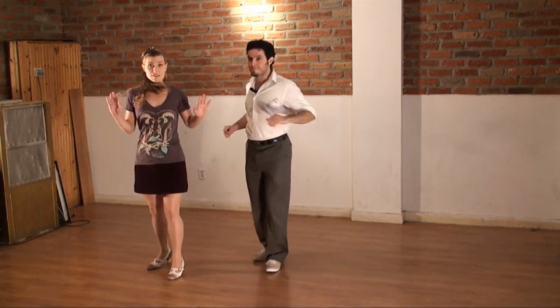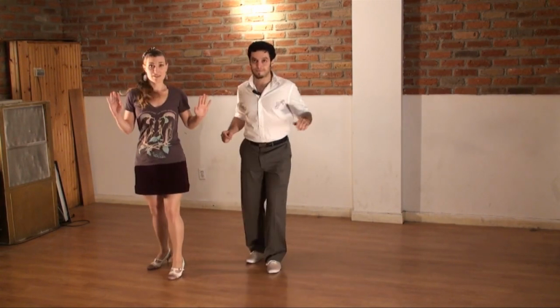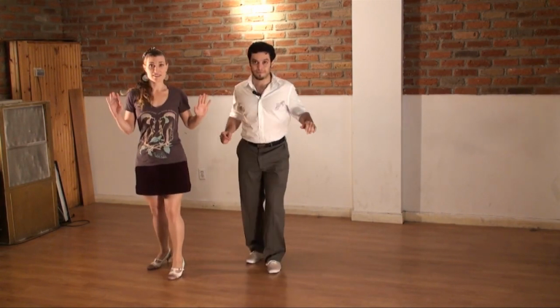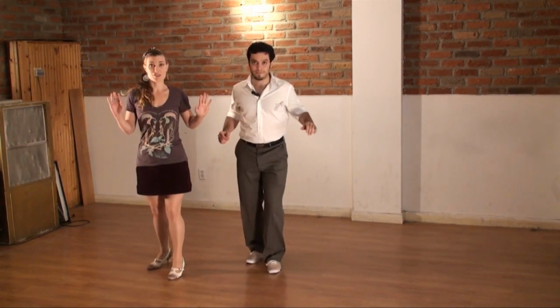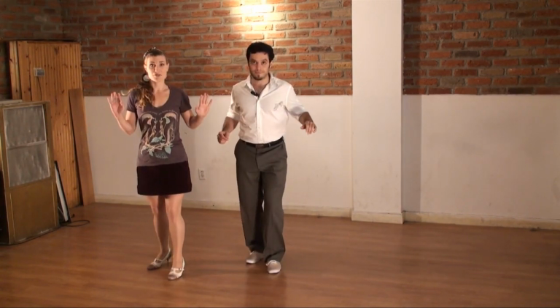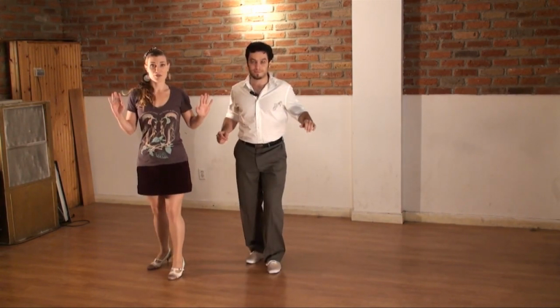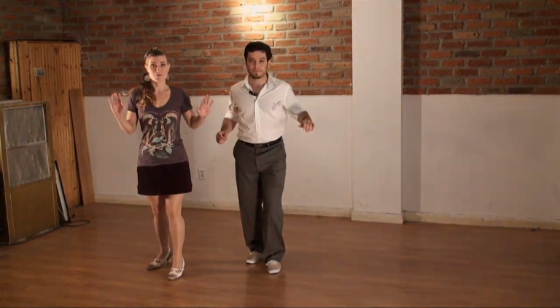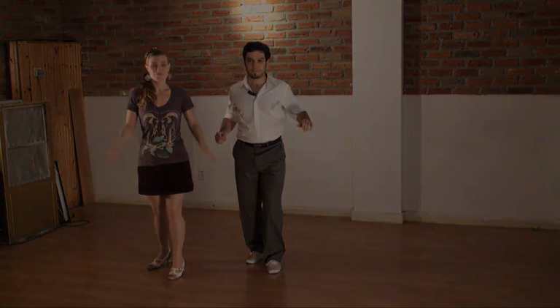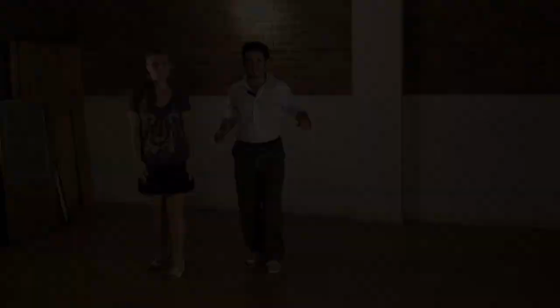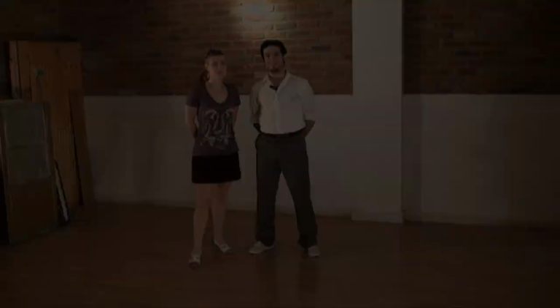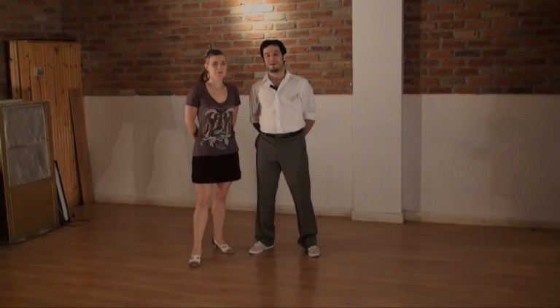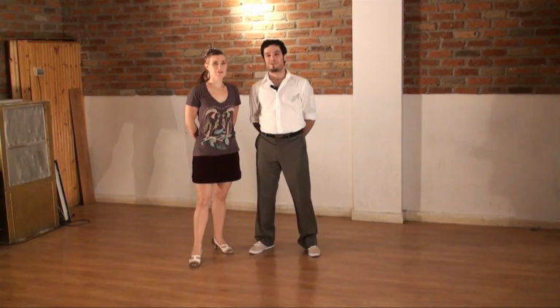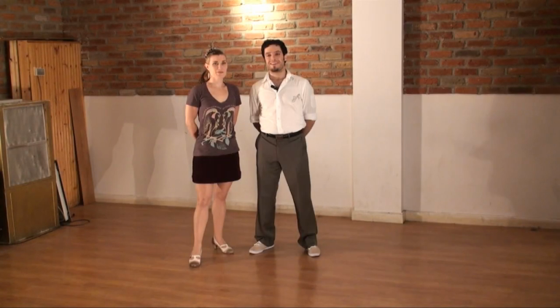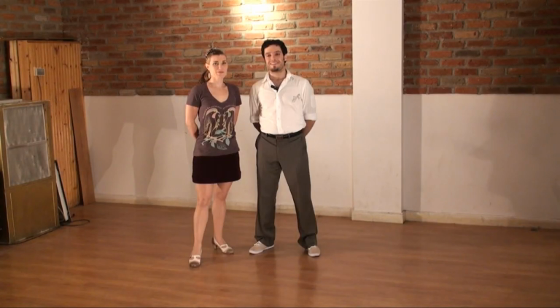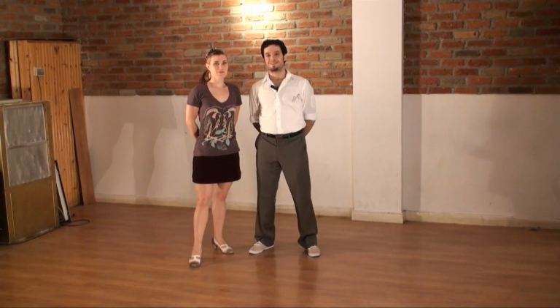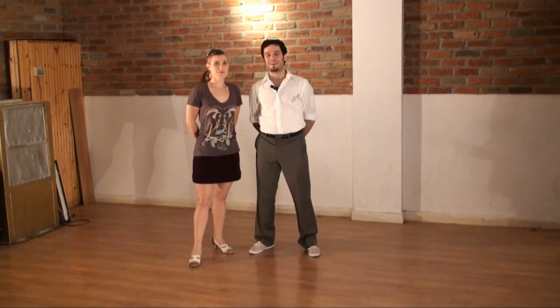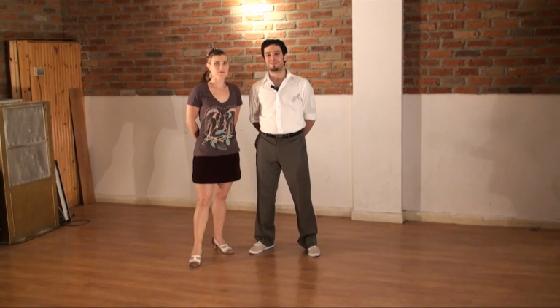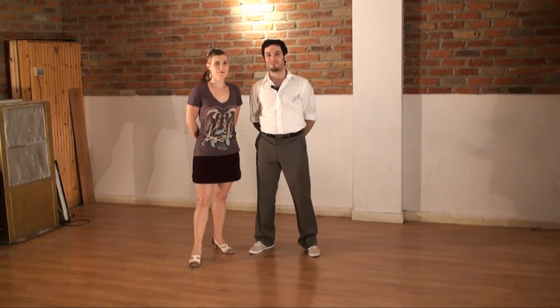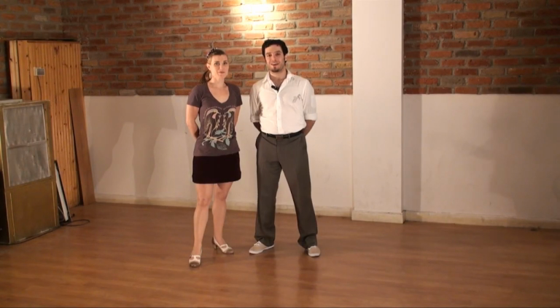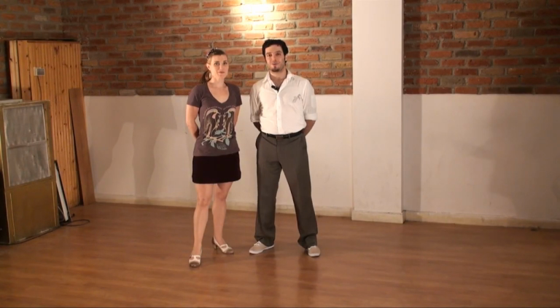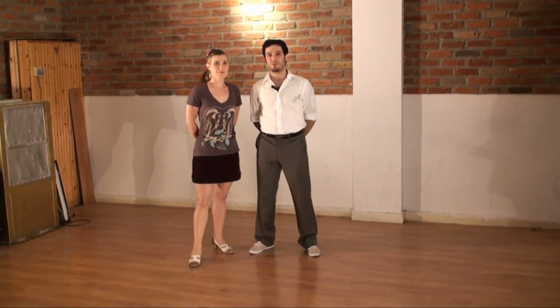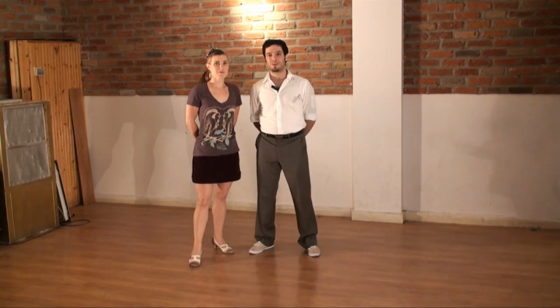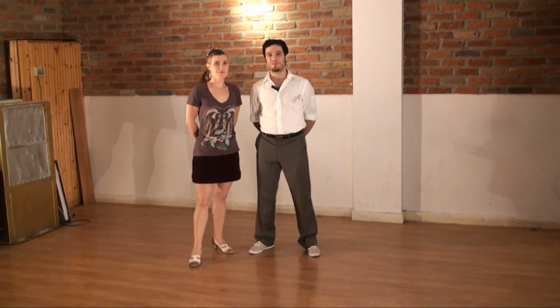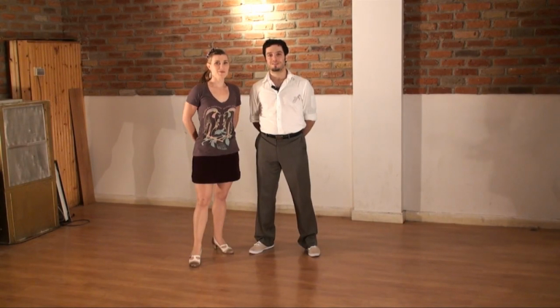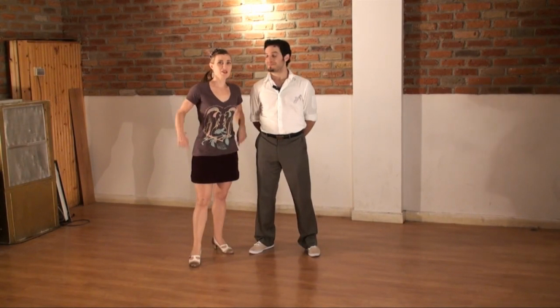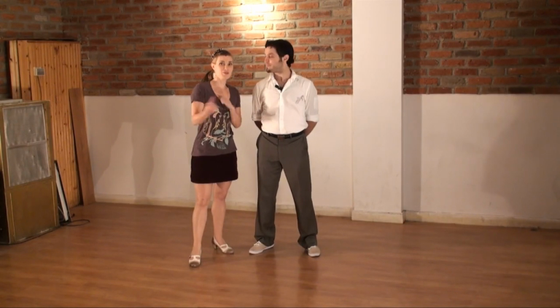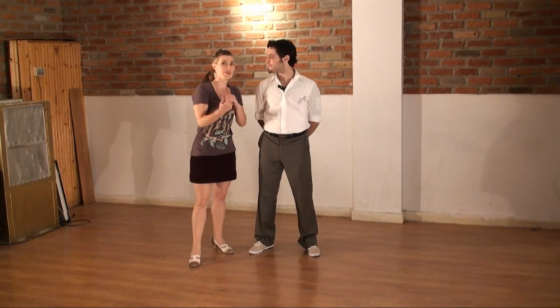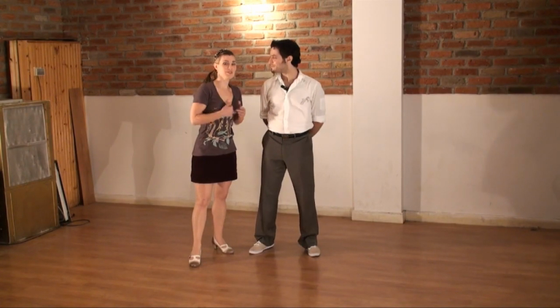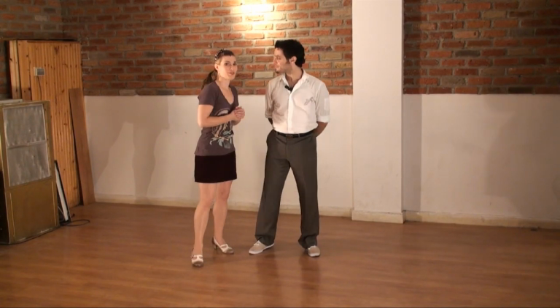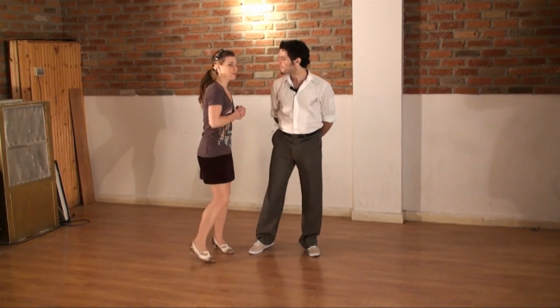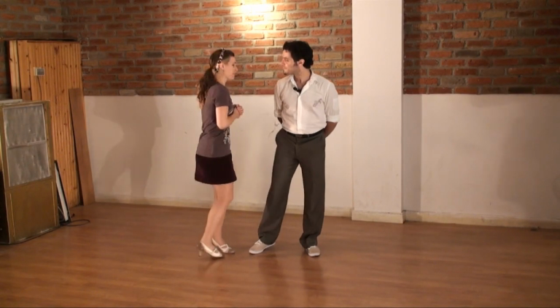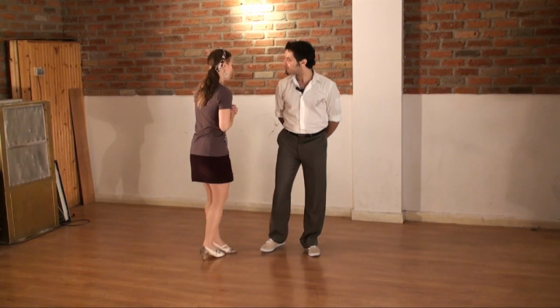And that's our intro. All right, let's do that all together with the counts. I'll turn around to show you from the back.